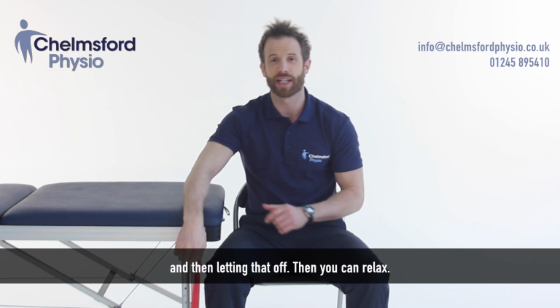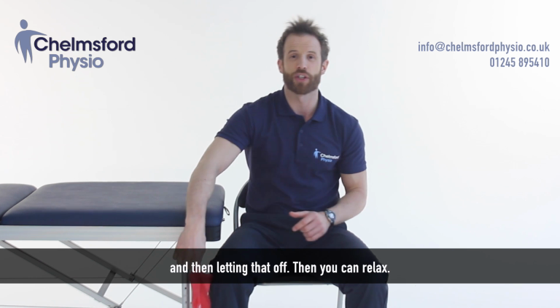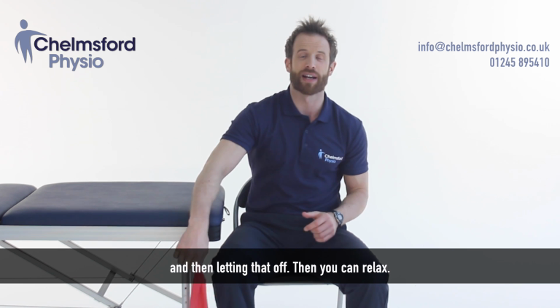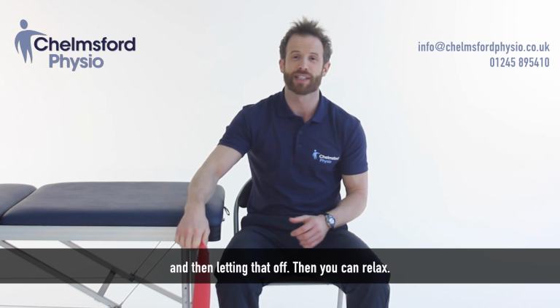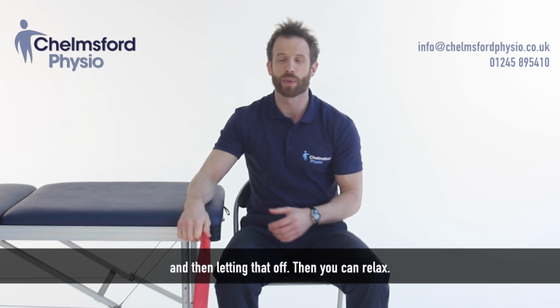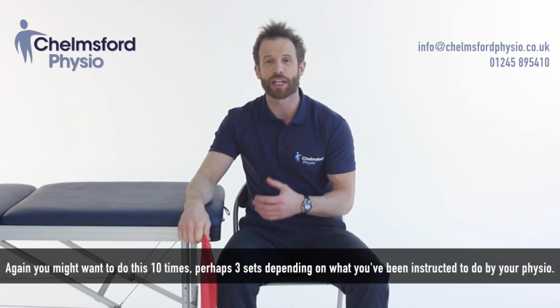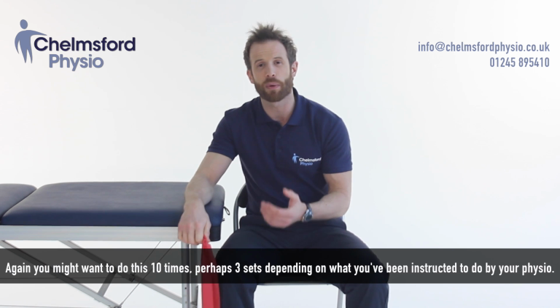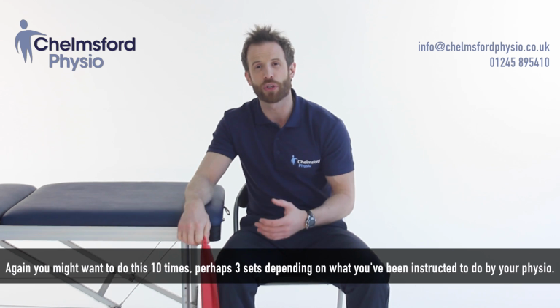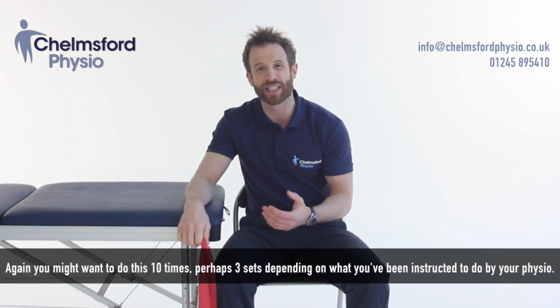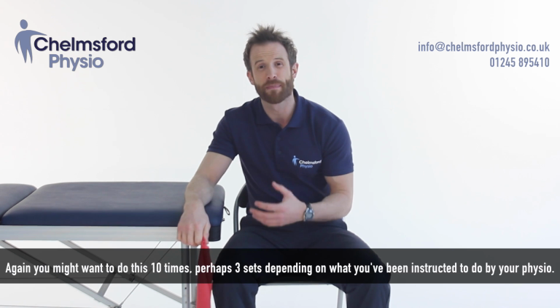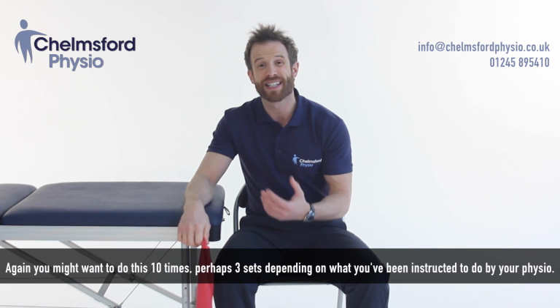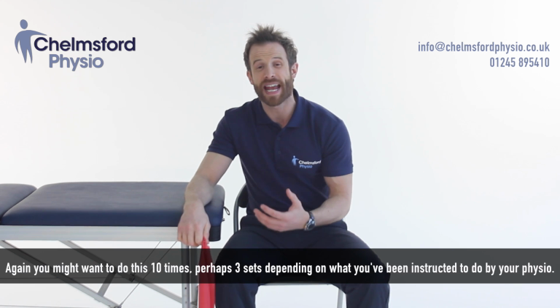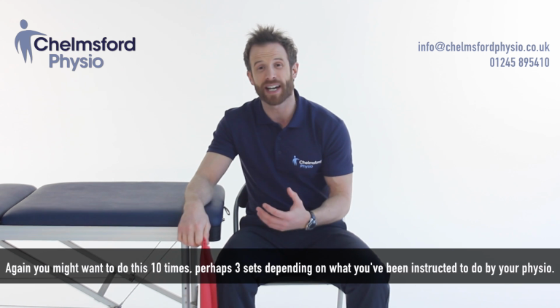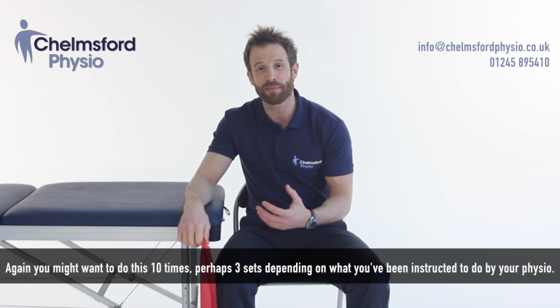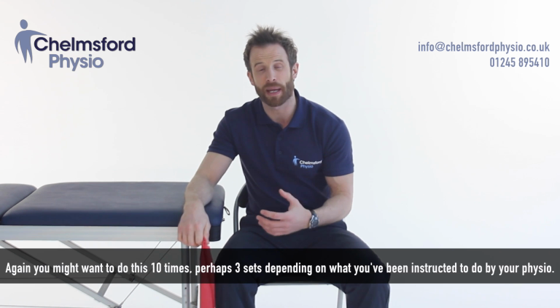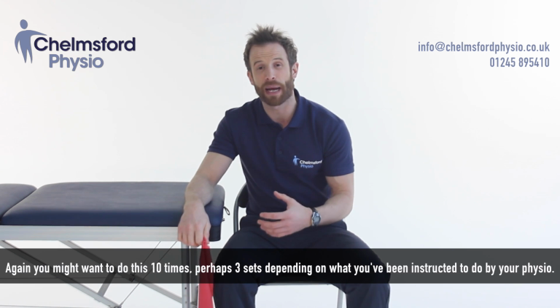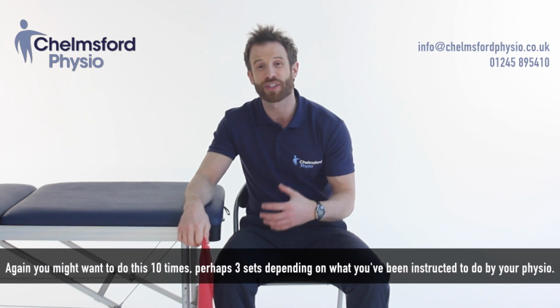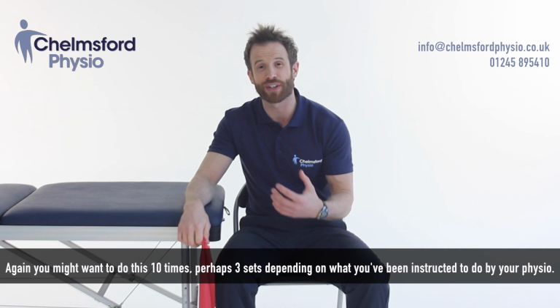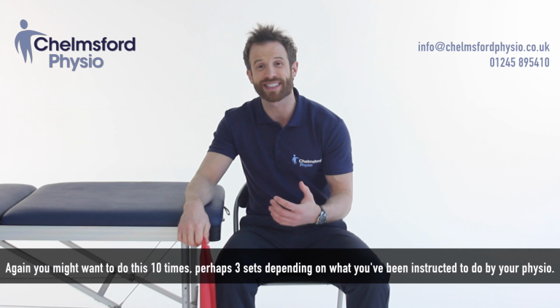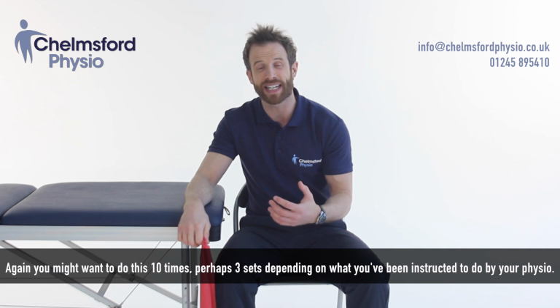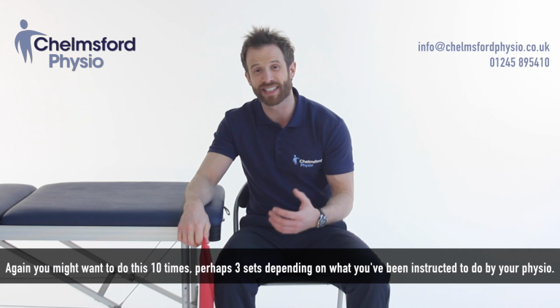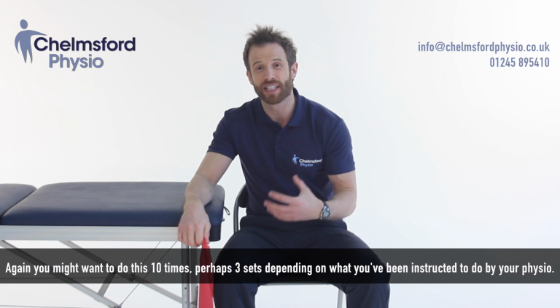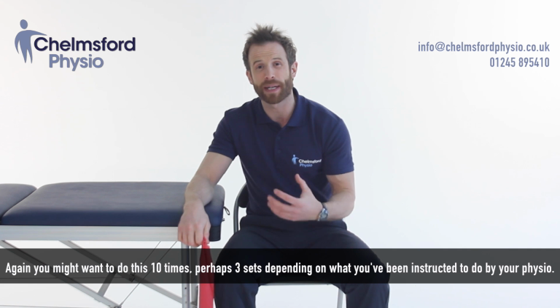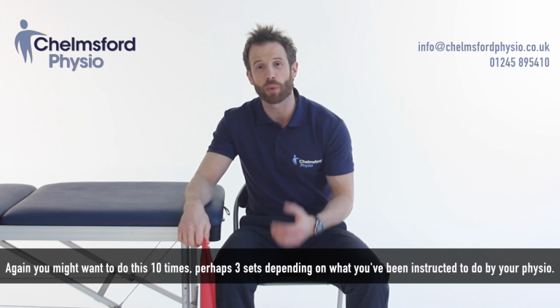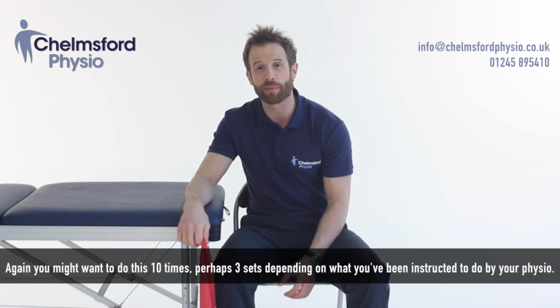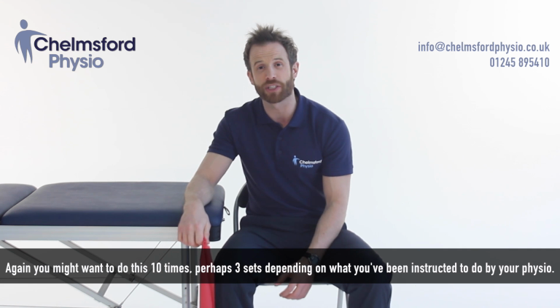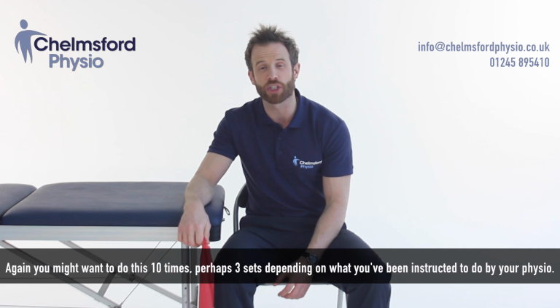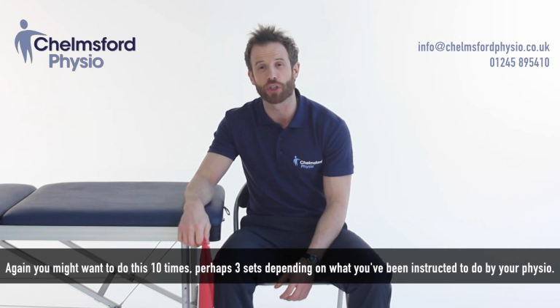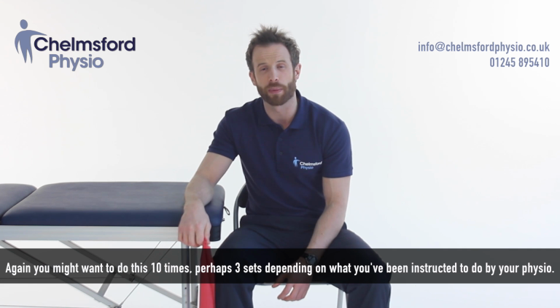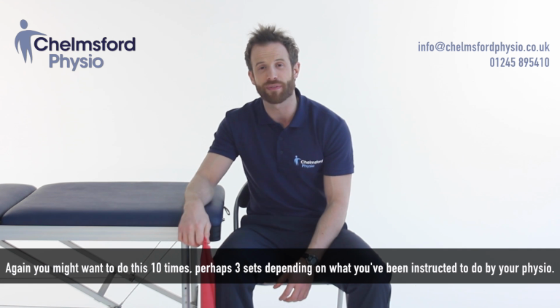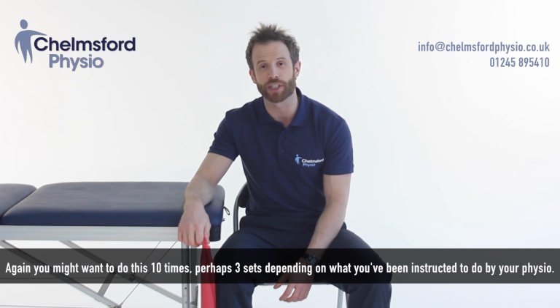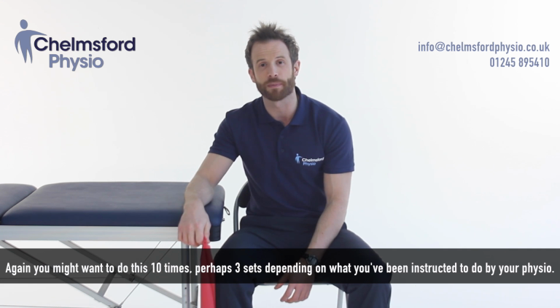You might want to do this ten times, perhaps three sets, depending on what you've been instructed to do by your physiotherapist.